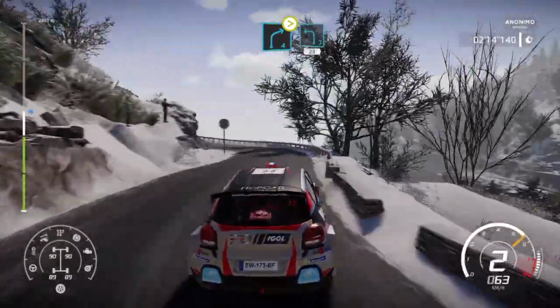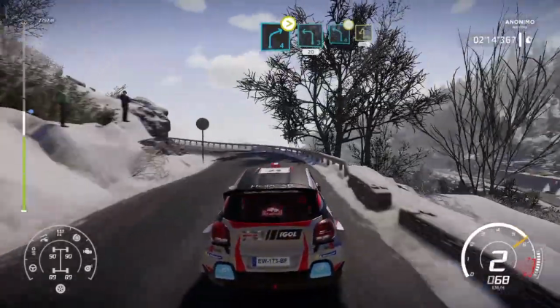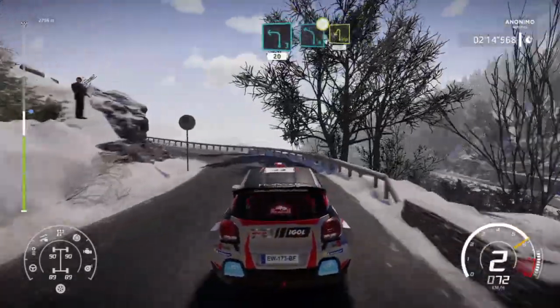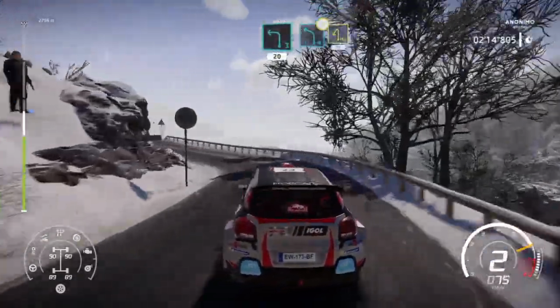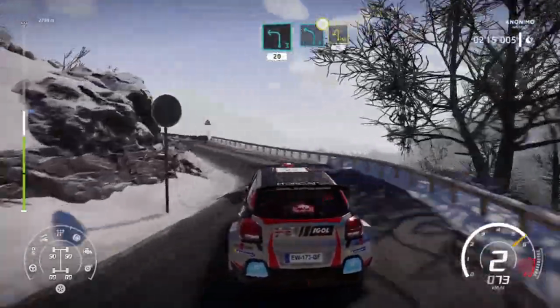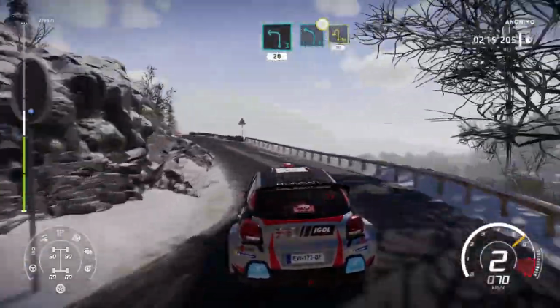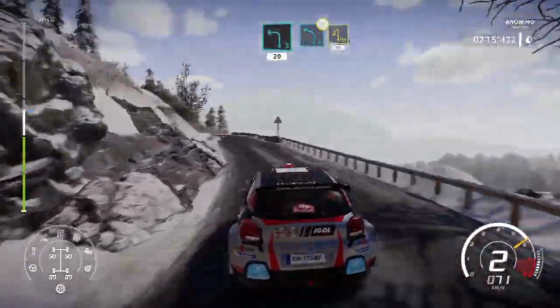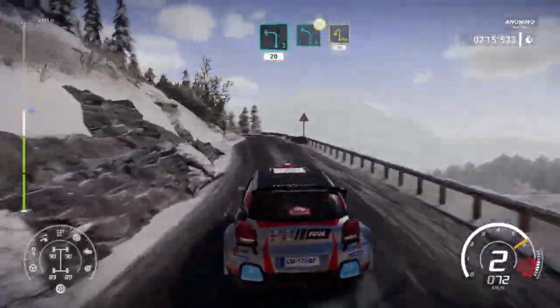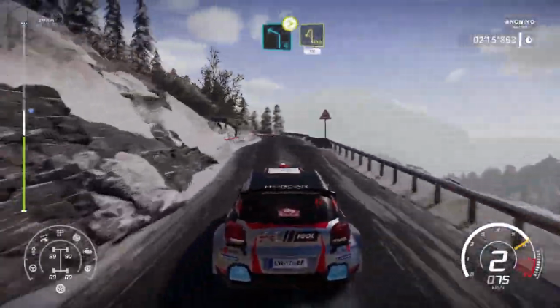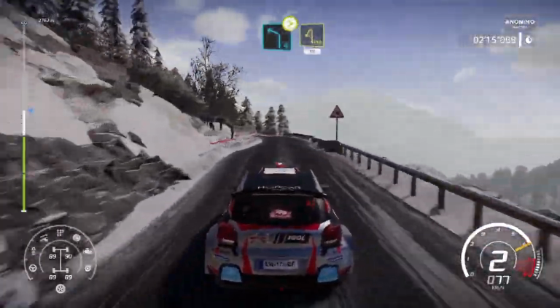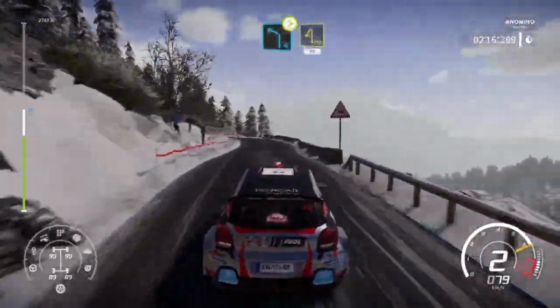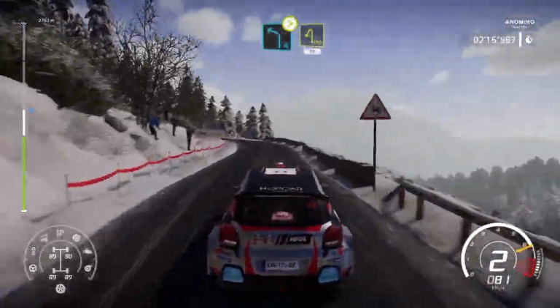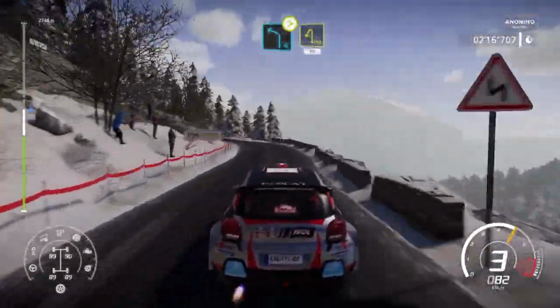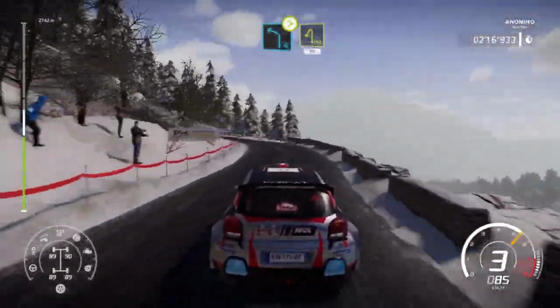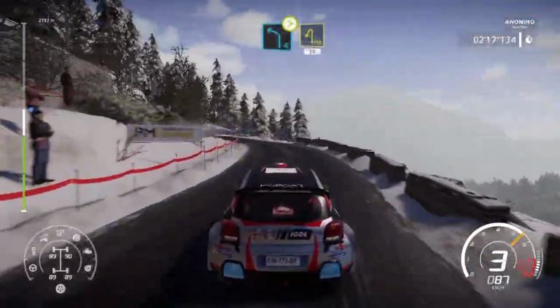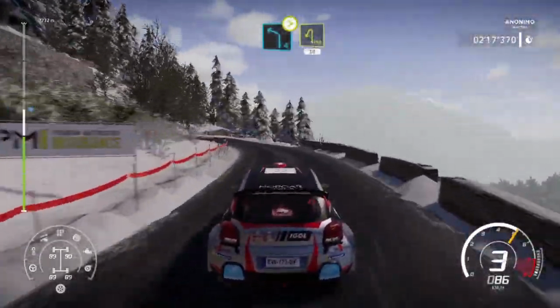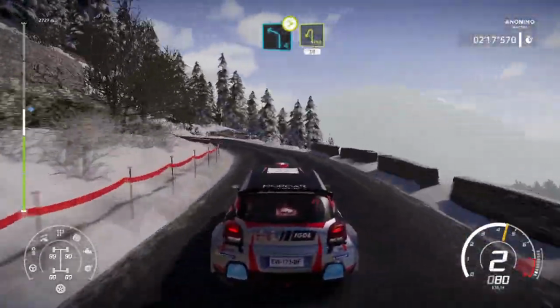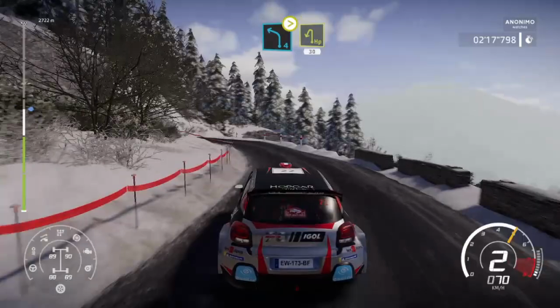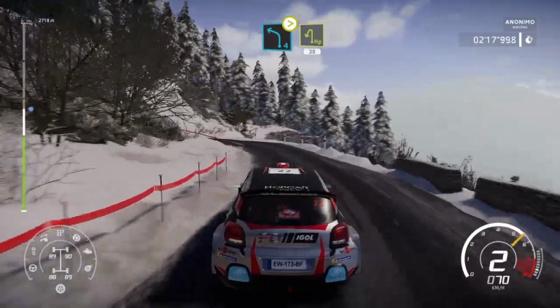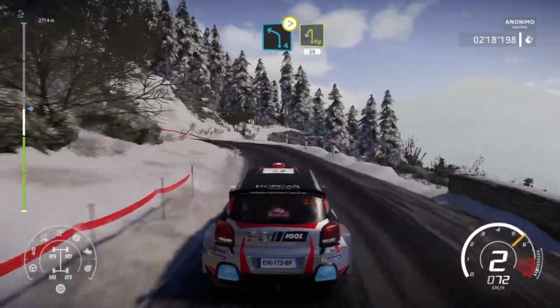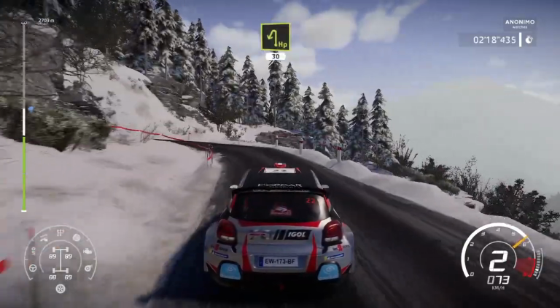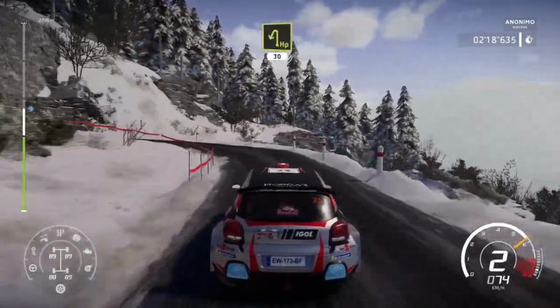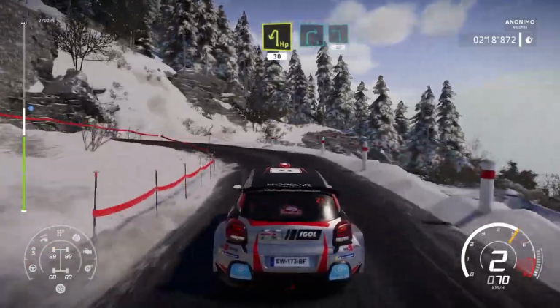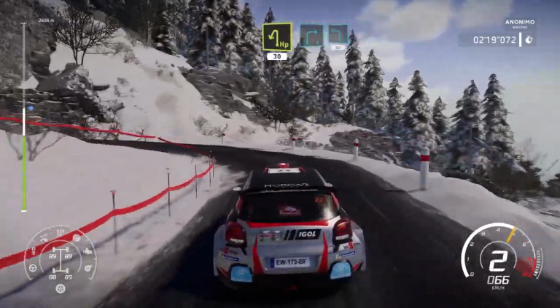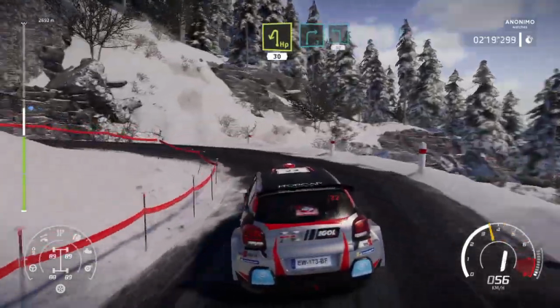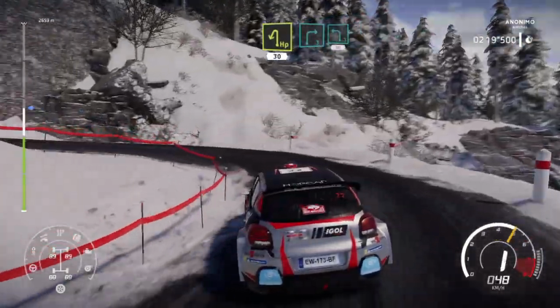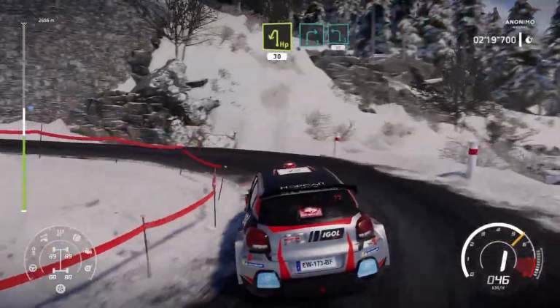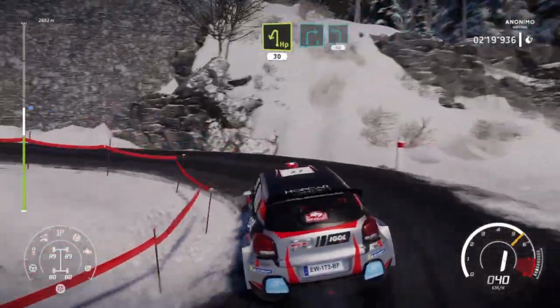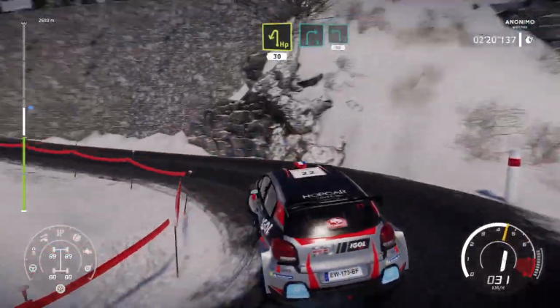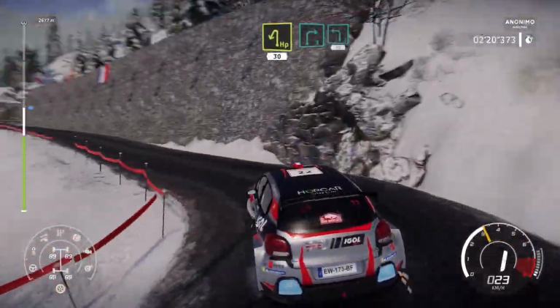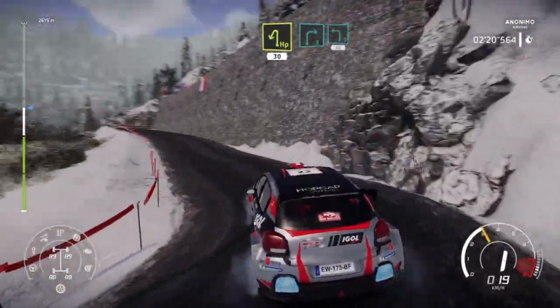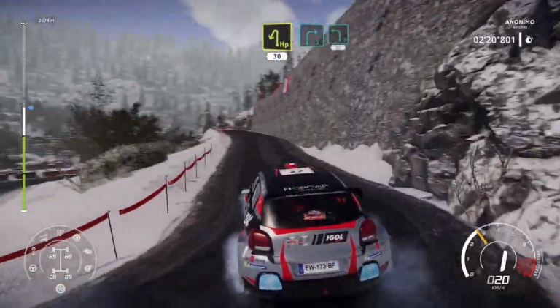Hard brake, left 4. Tightens hairpin left, 30. Right 3, keep into left 3, short, 50.